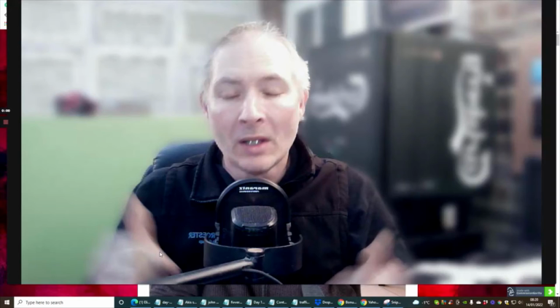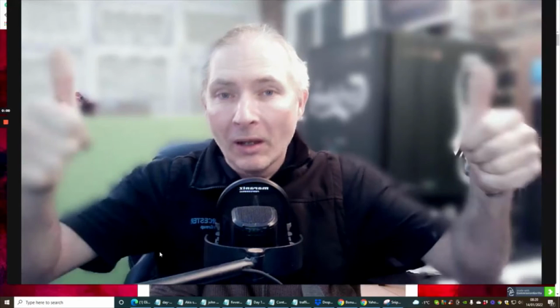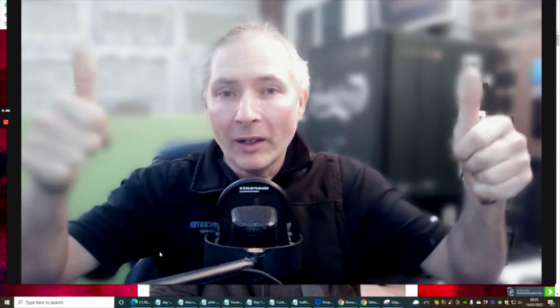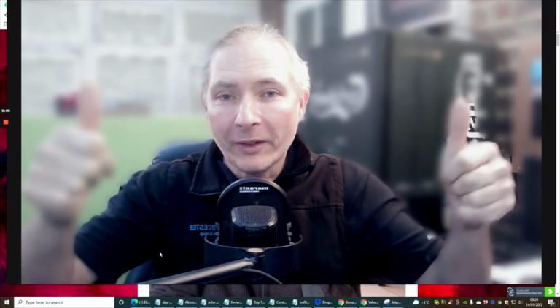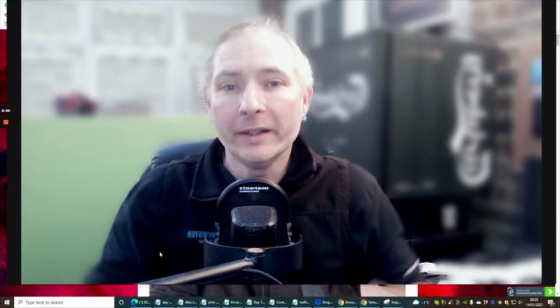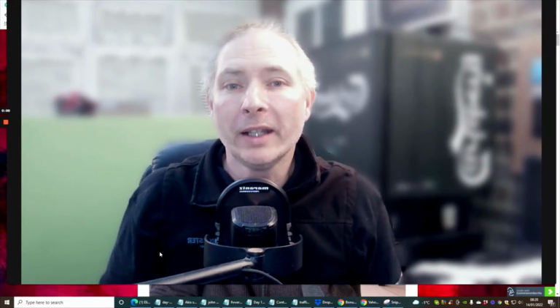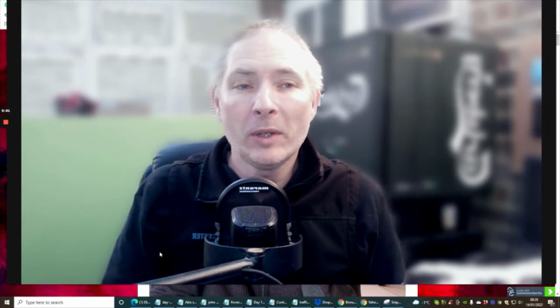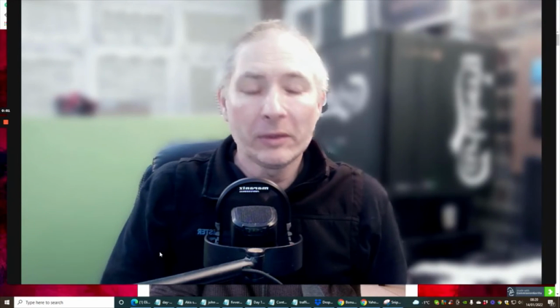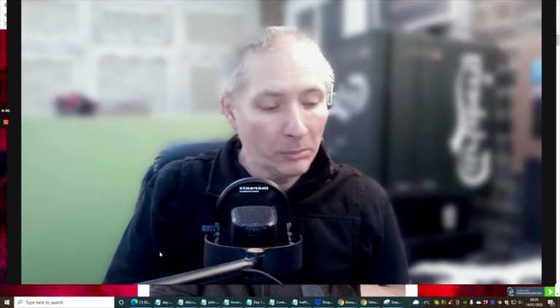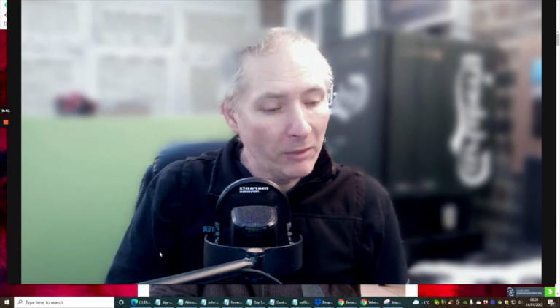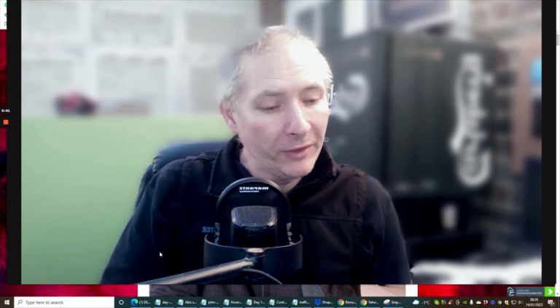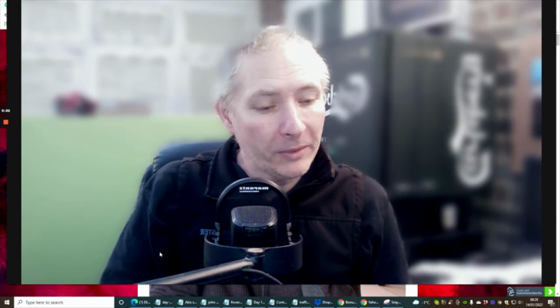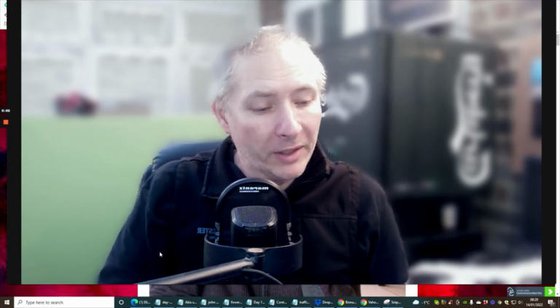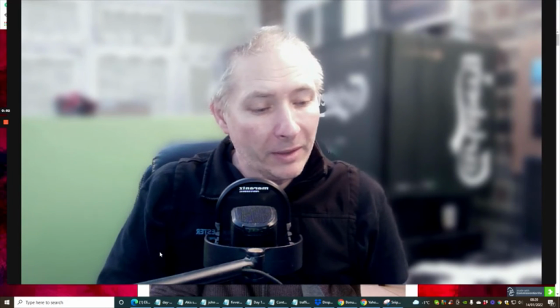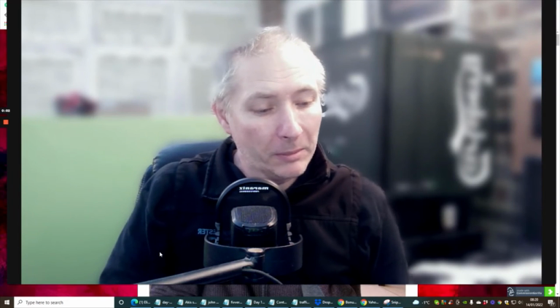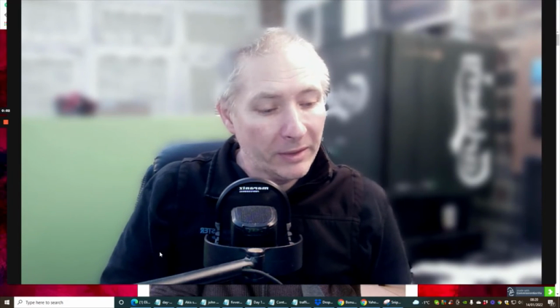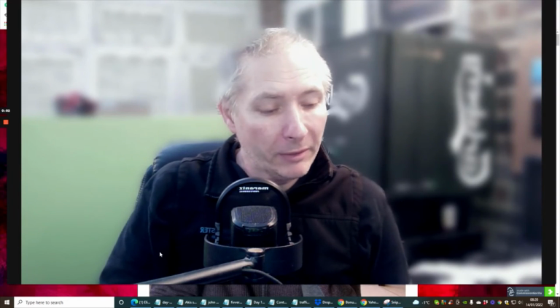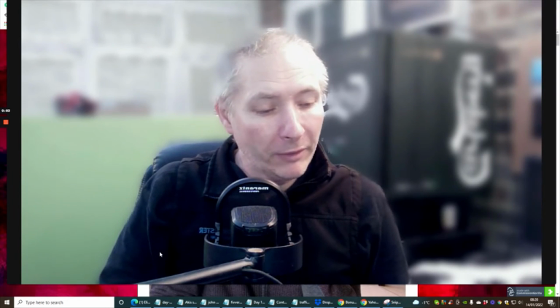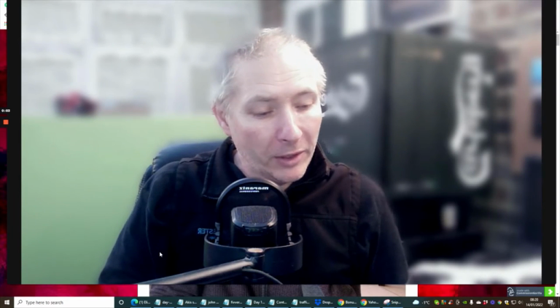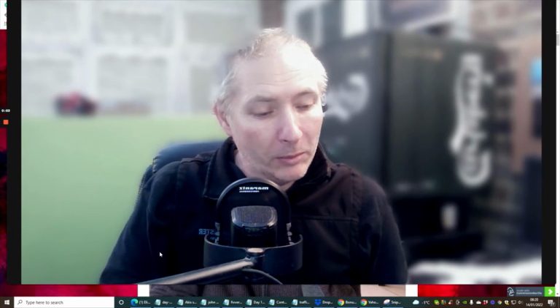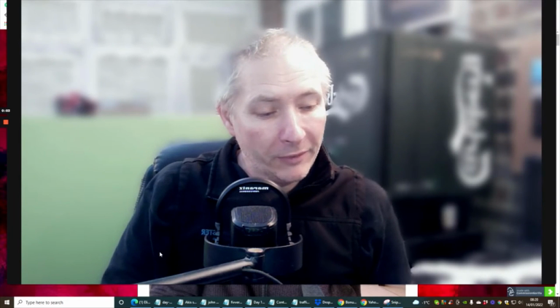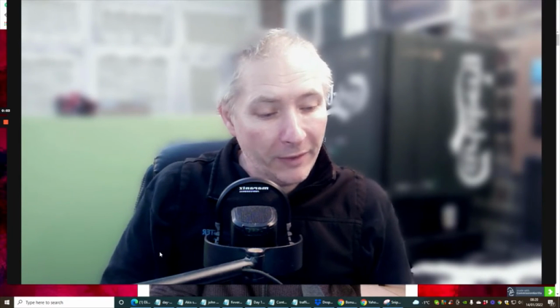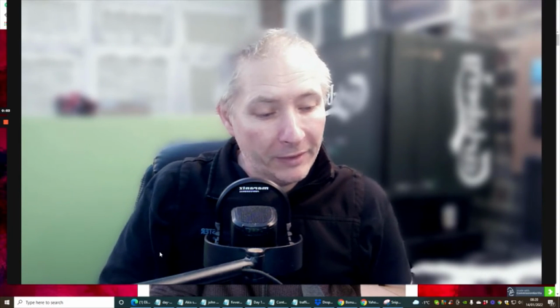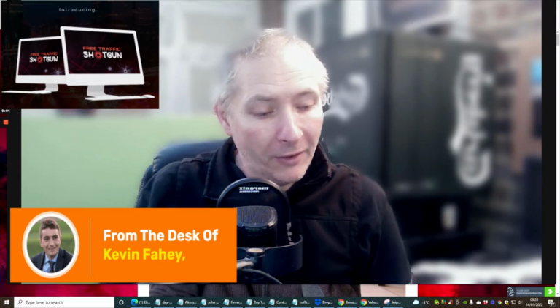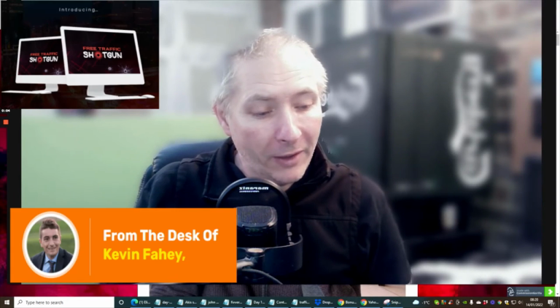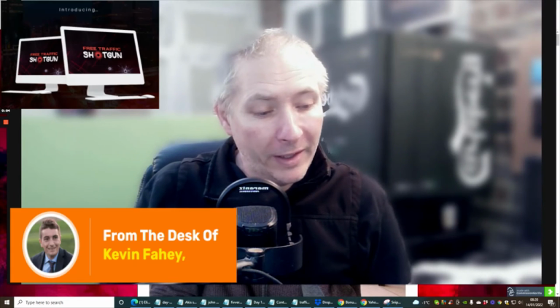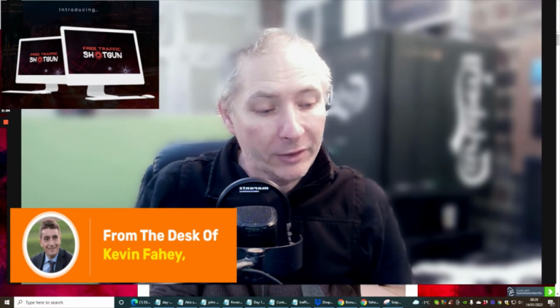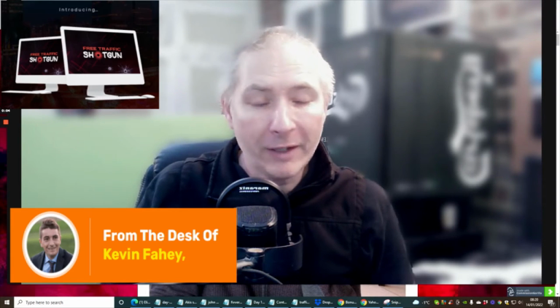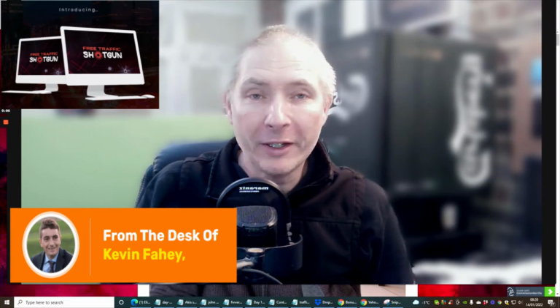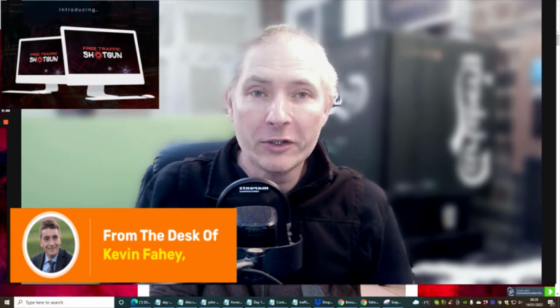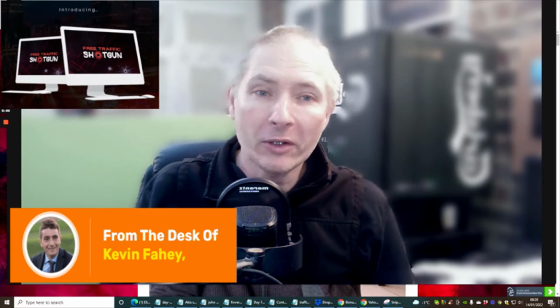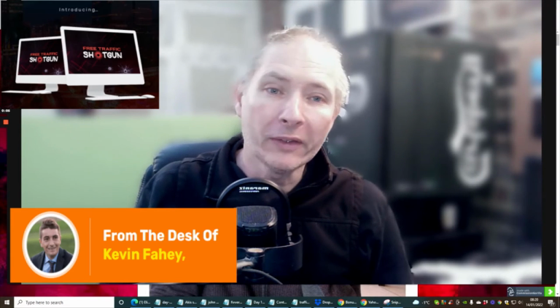Hi guys and welcome to my review. Today I'm going to be doing a review of Kevin Fahey's Traffic Shotgun.